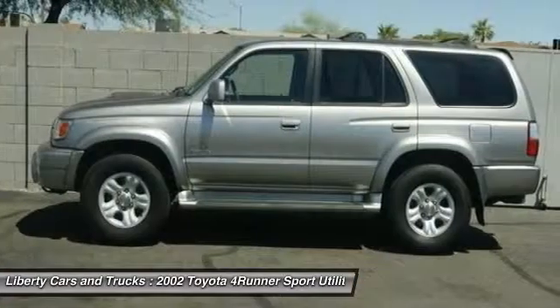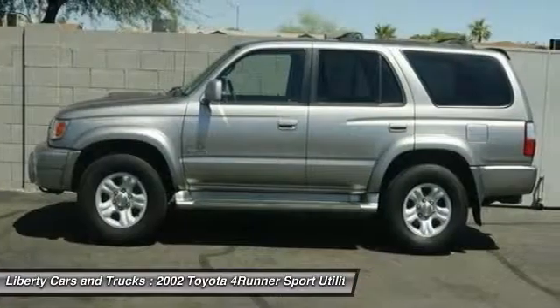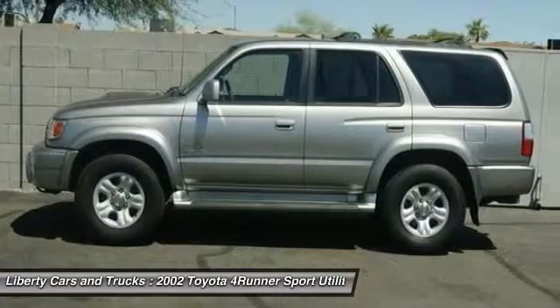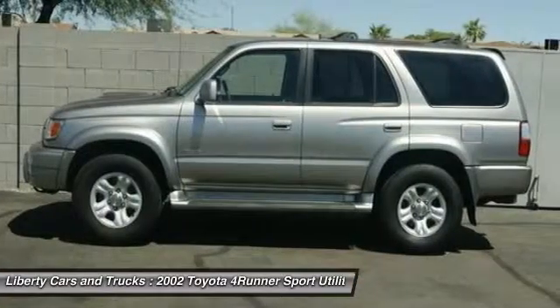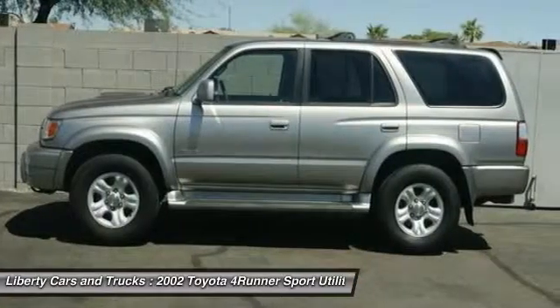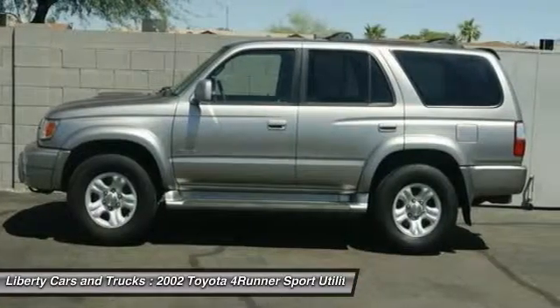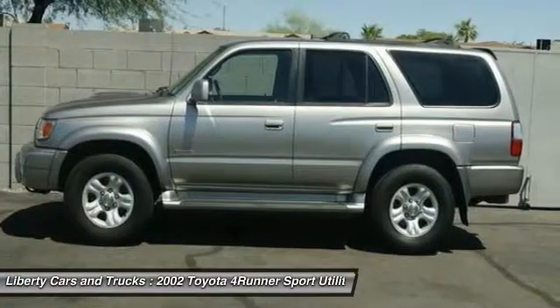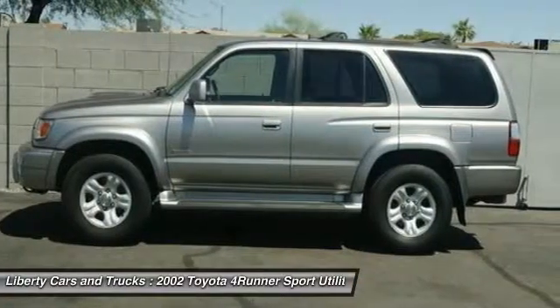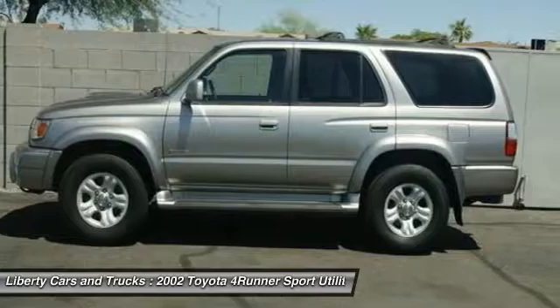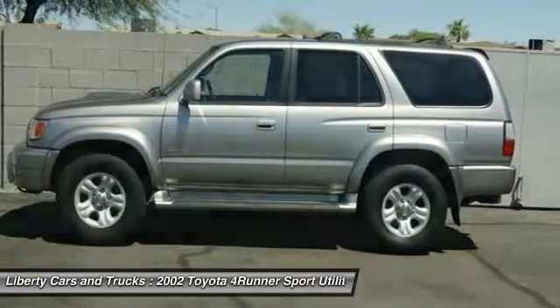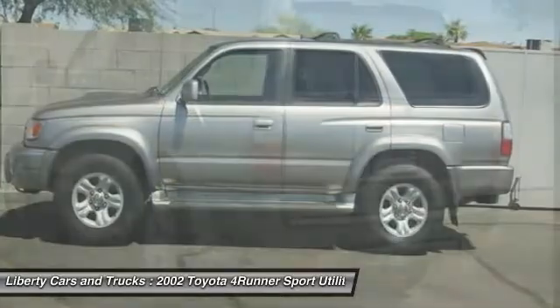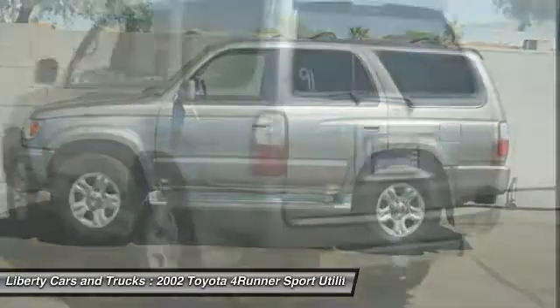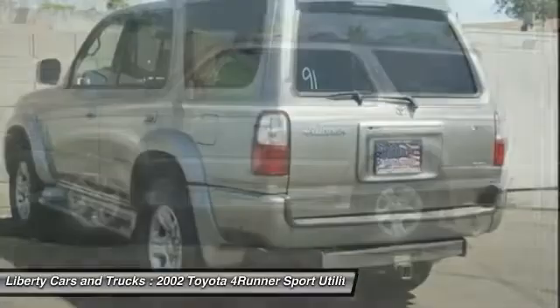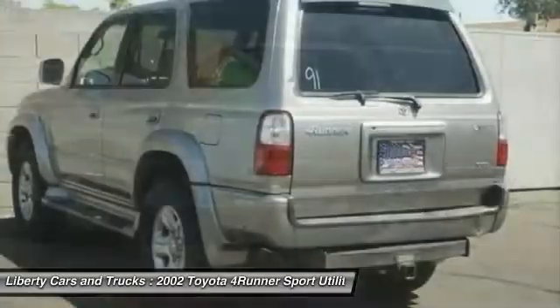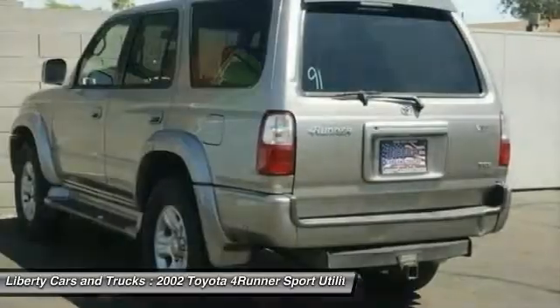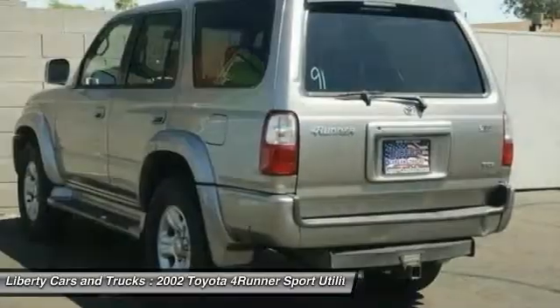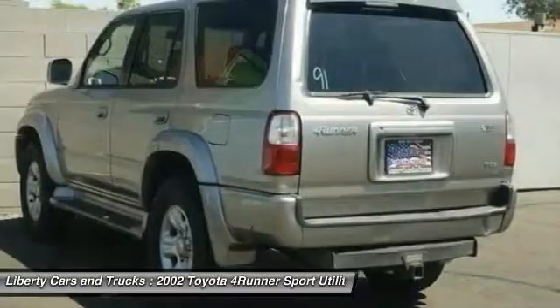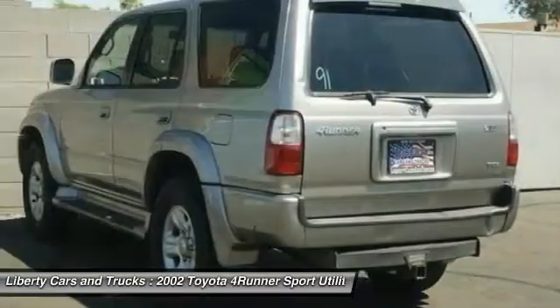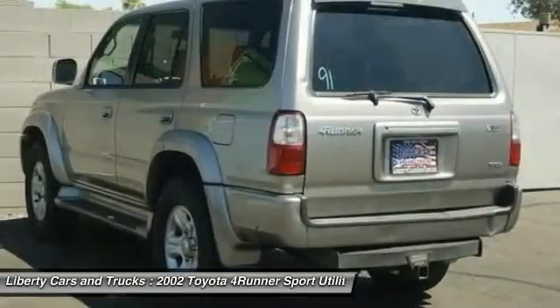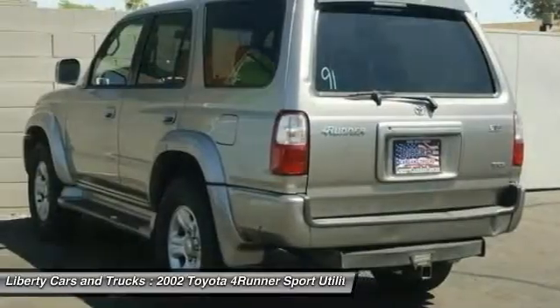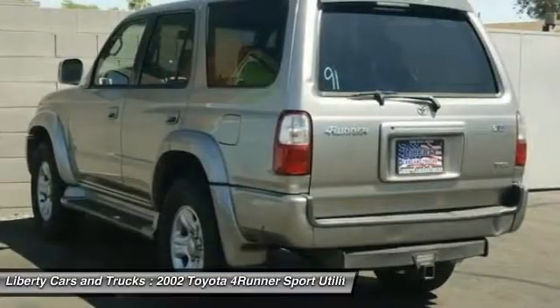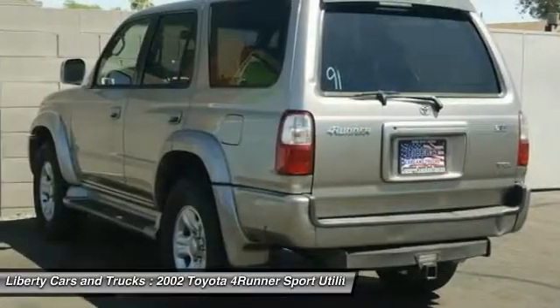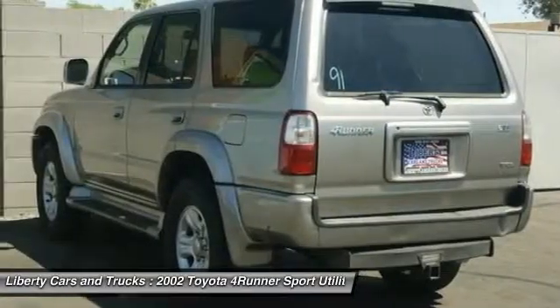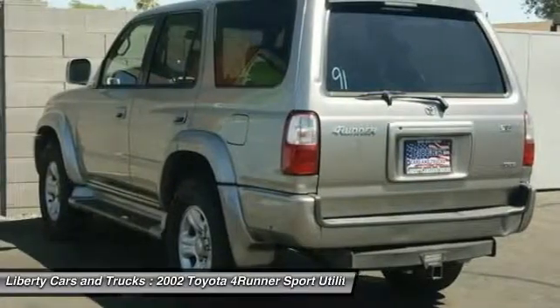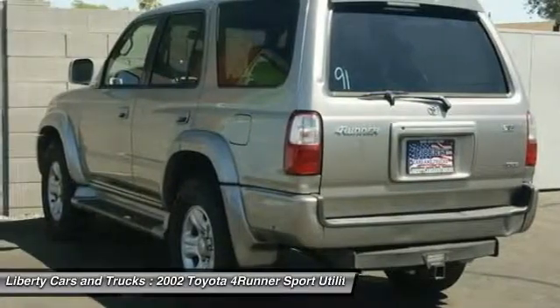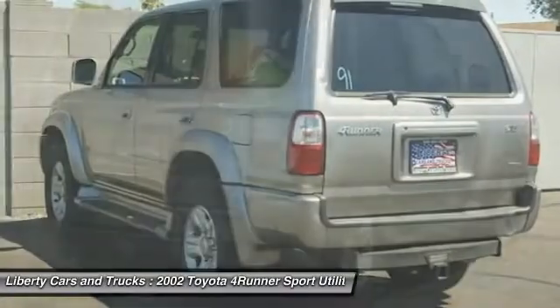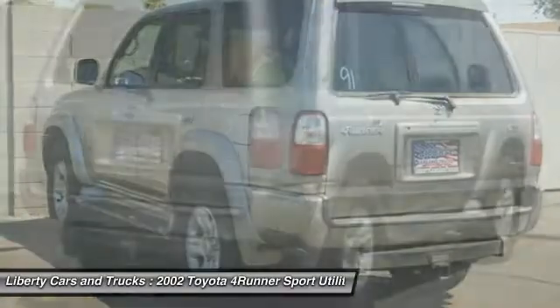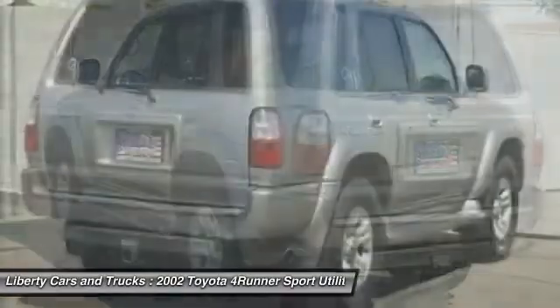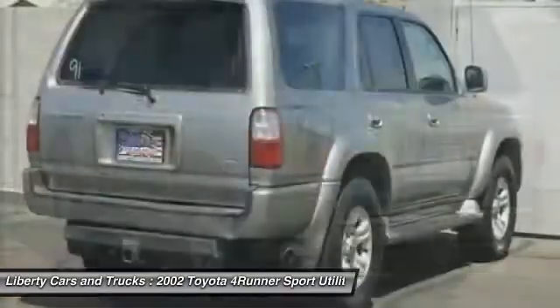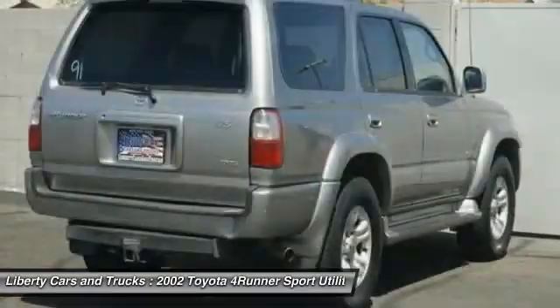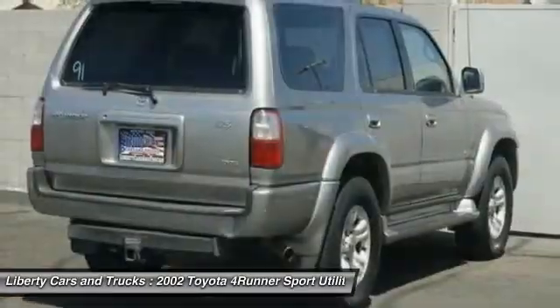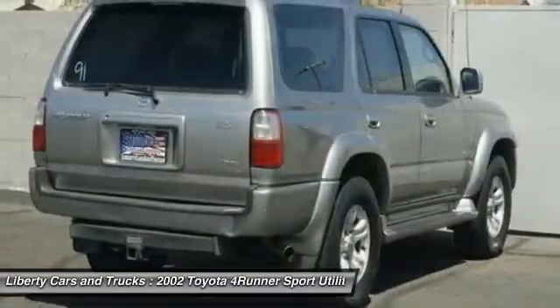Power door locks. Wouldn't you look great in this vehicle? Stop in today and see for yourself.